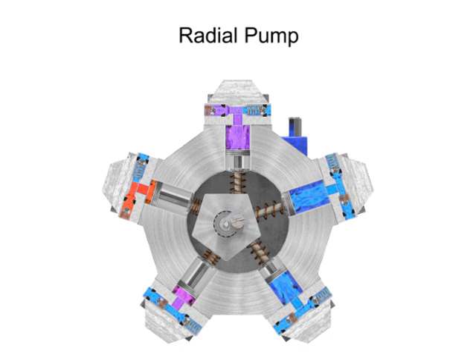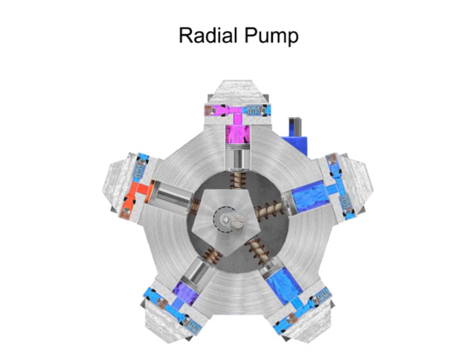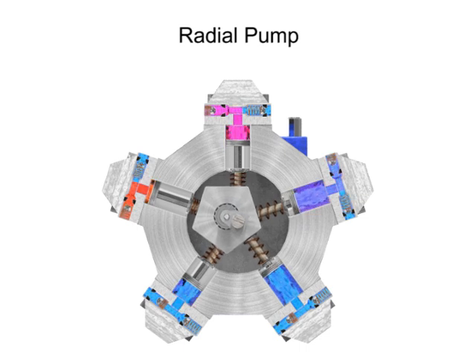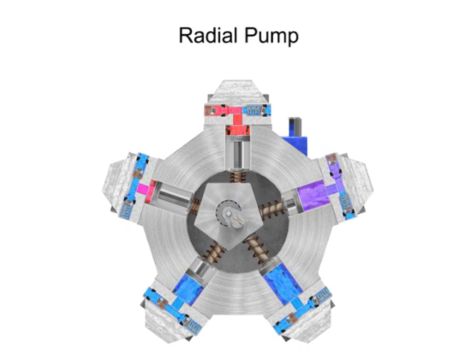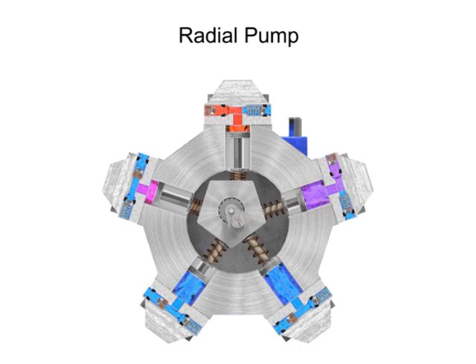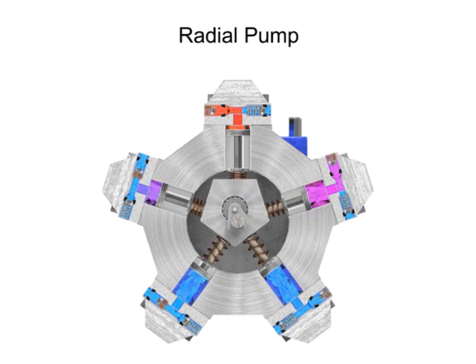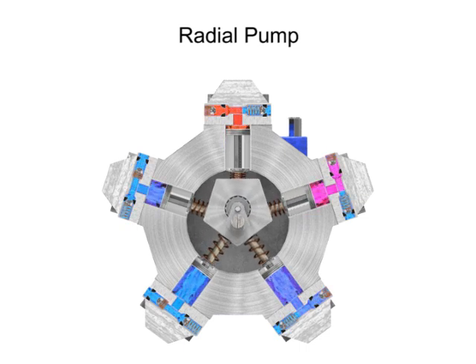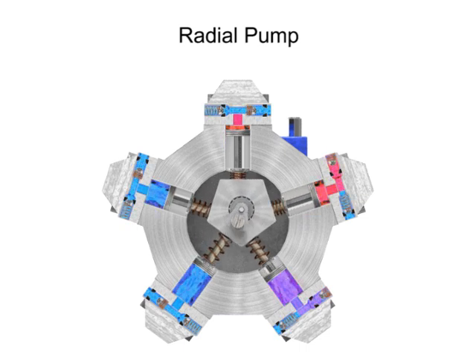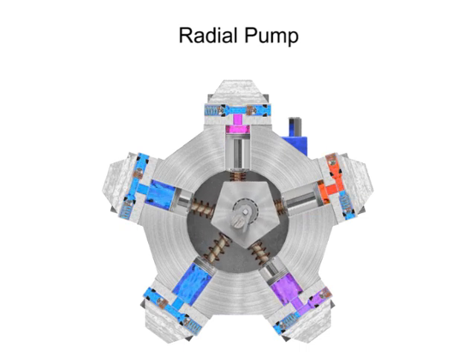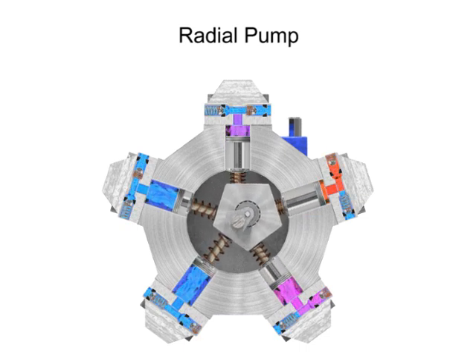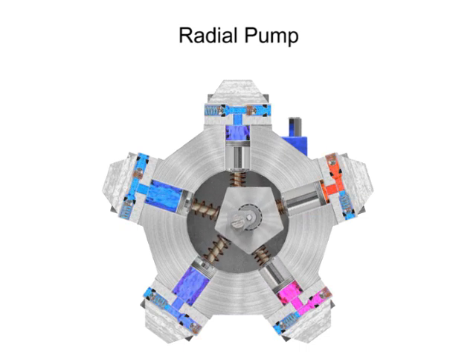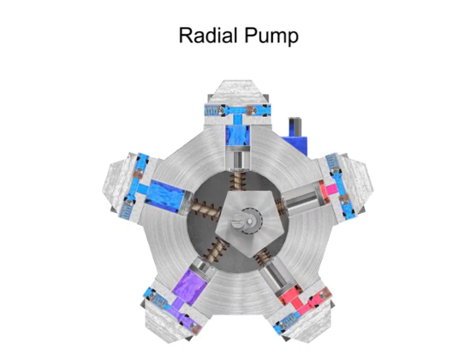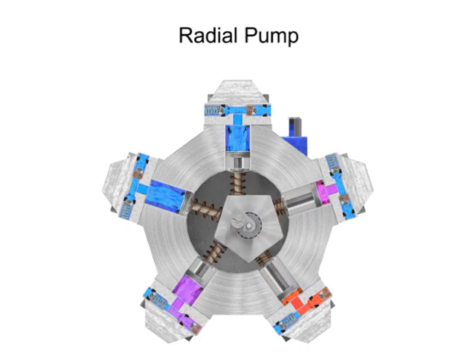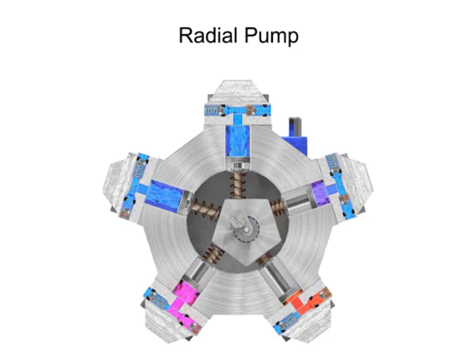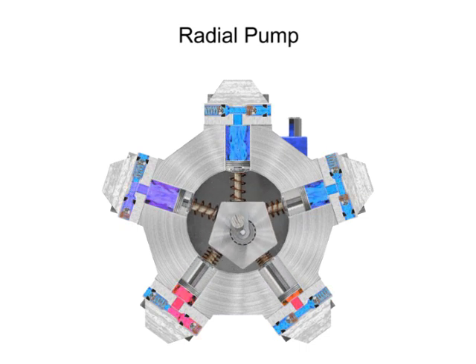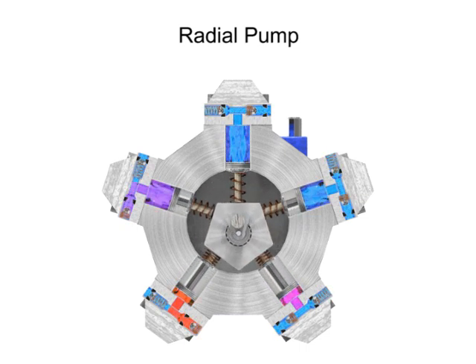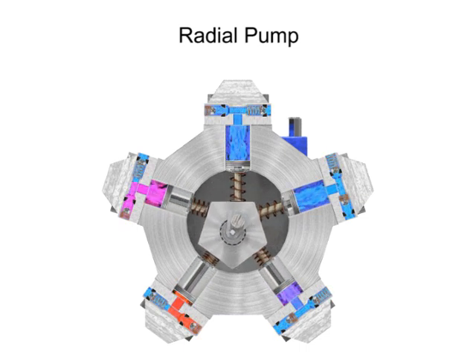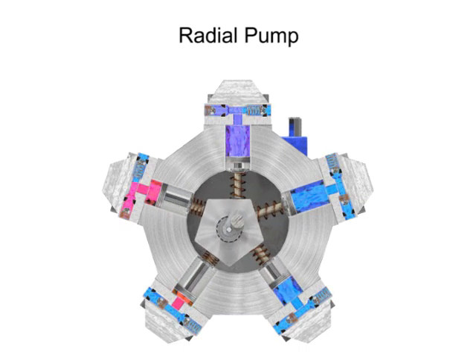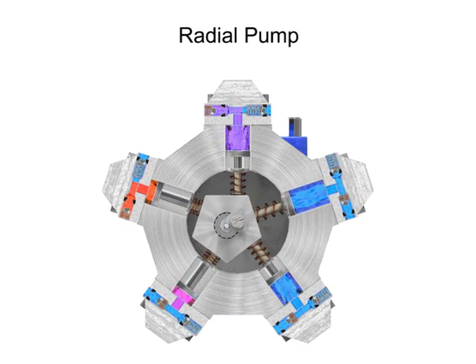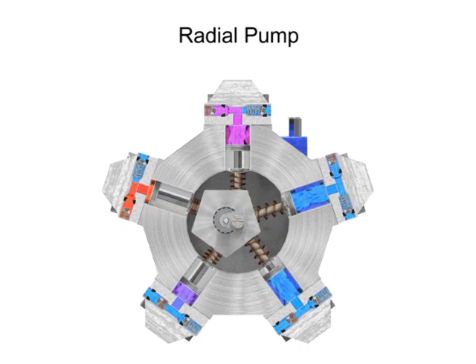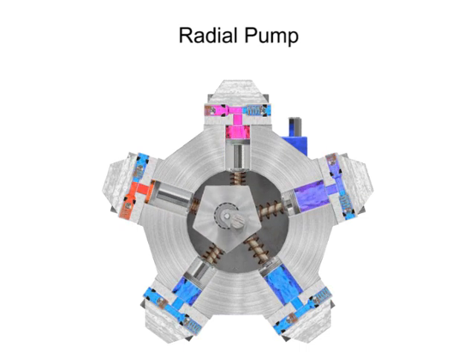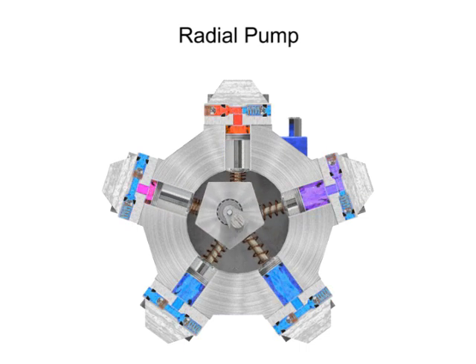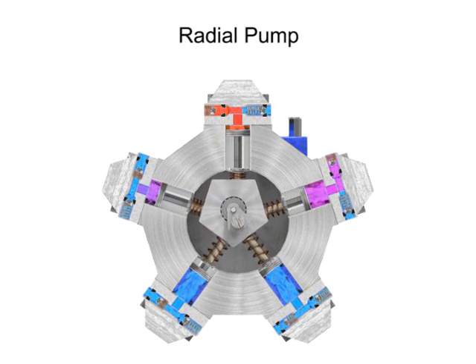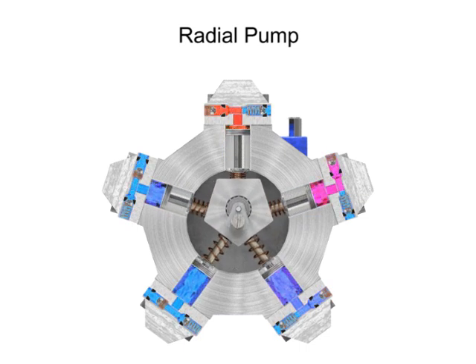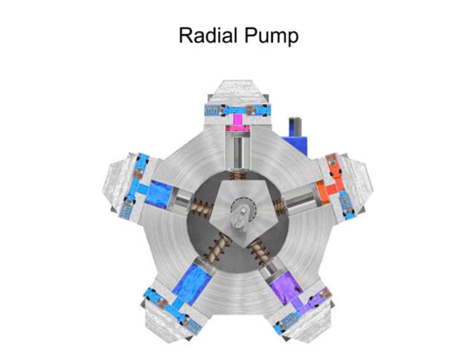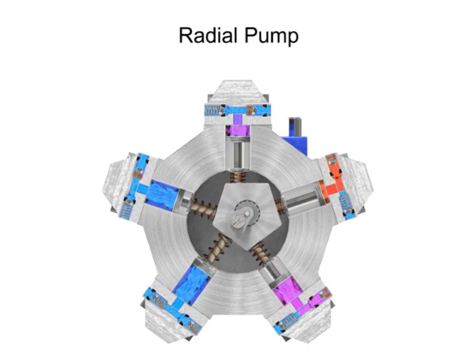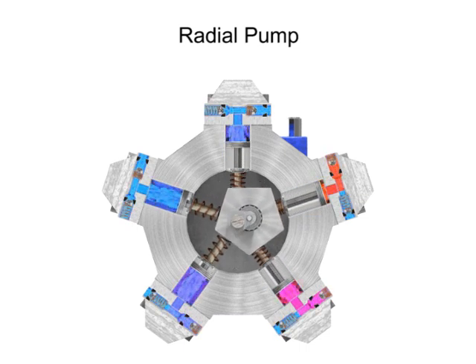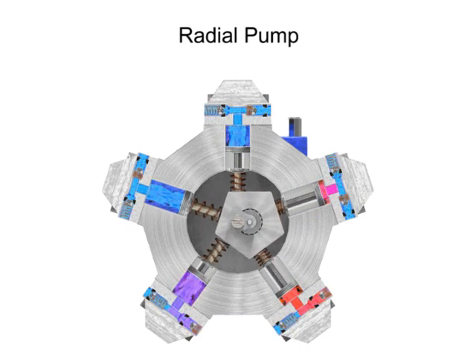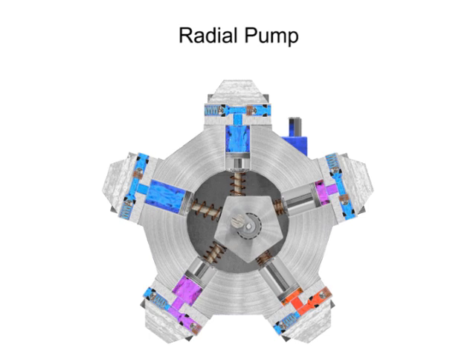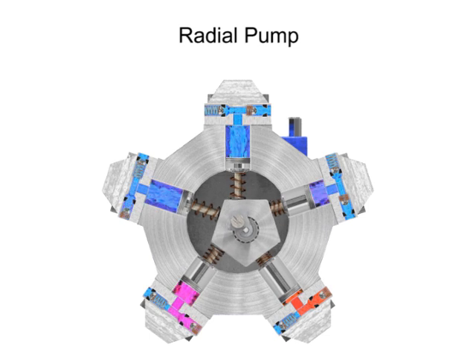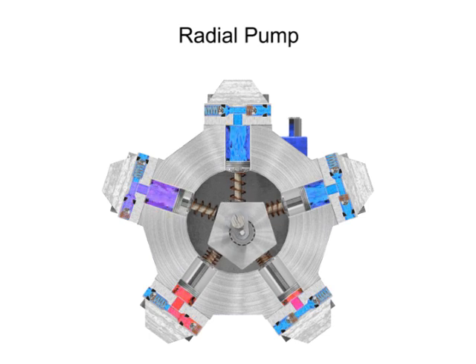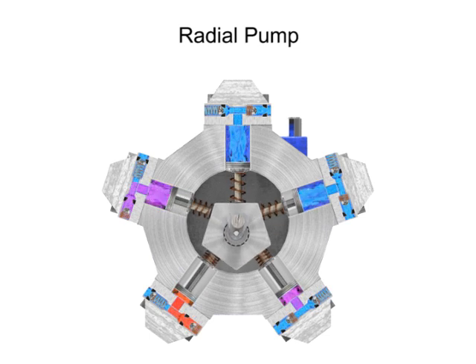Radial piston pumps have a low noise level, very high loads at low speeds, and high efficiency.